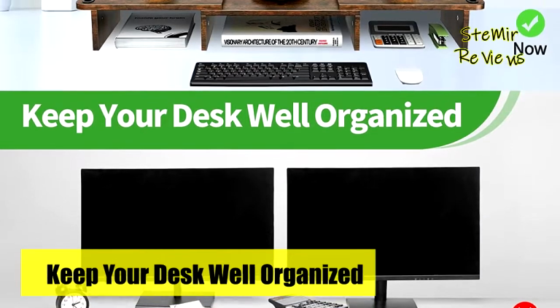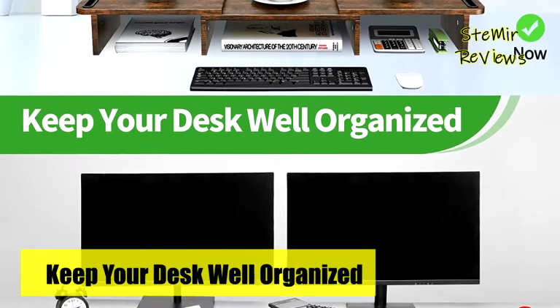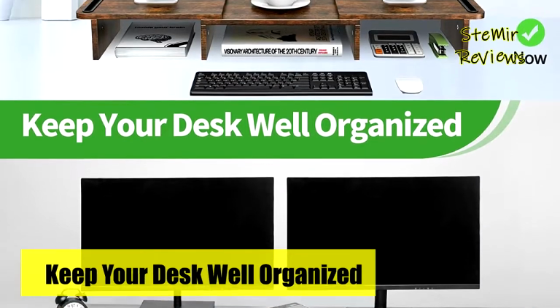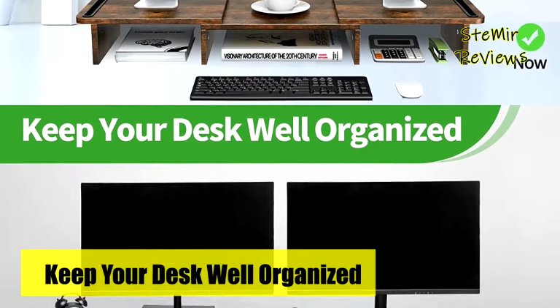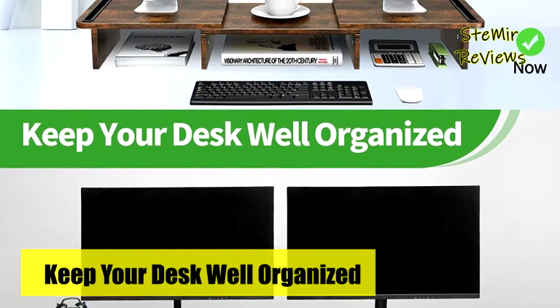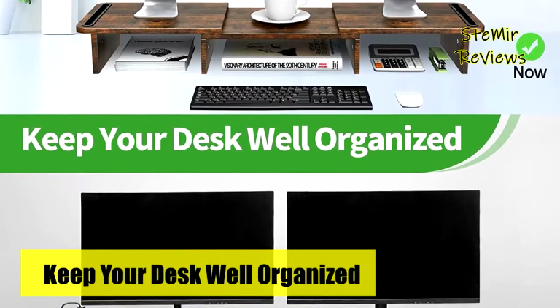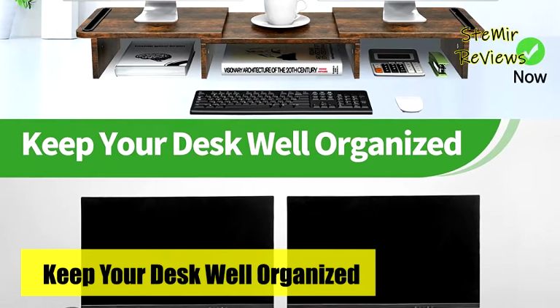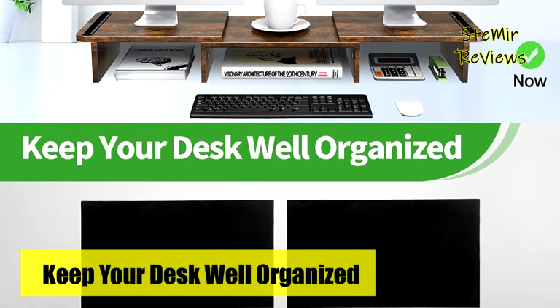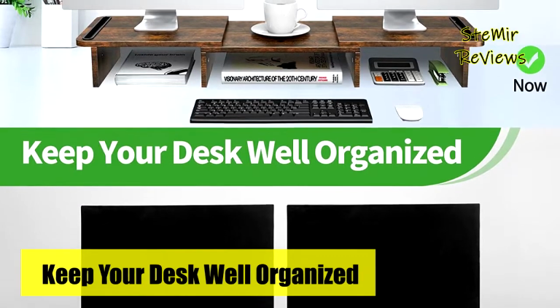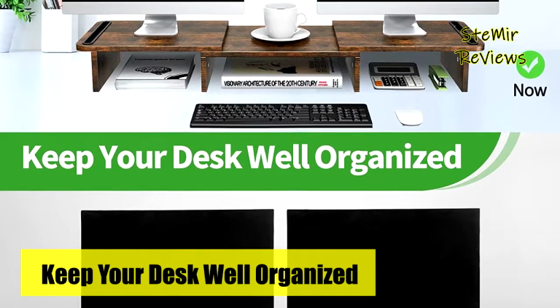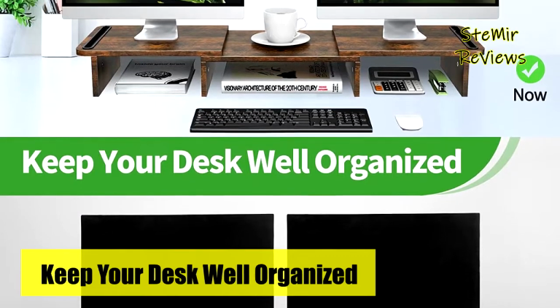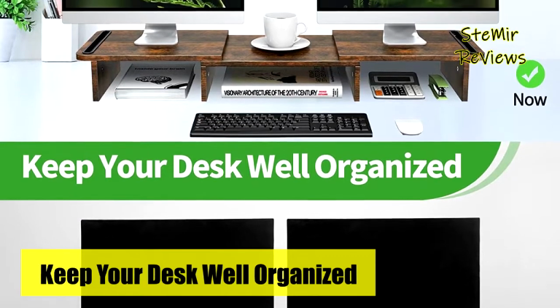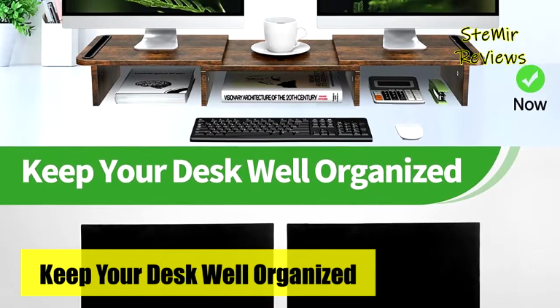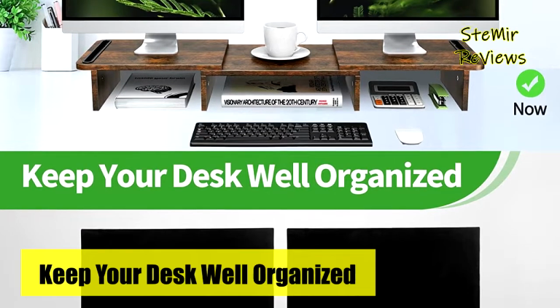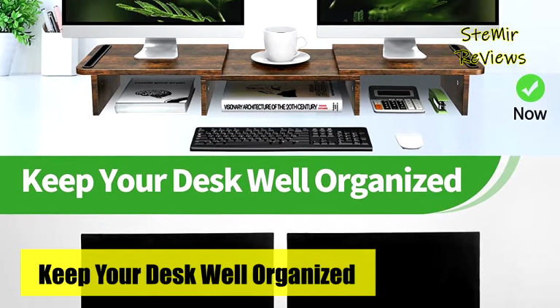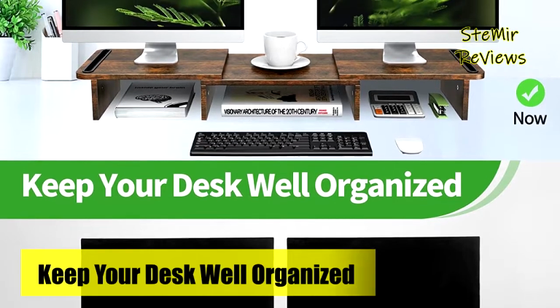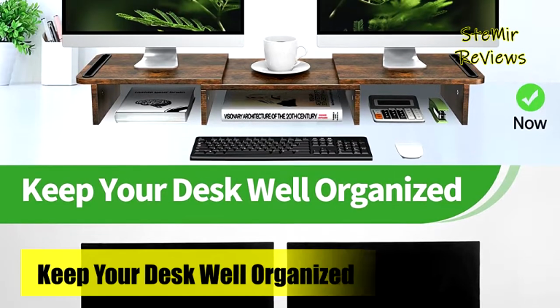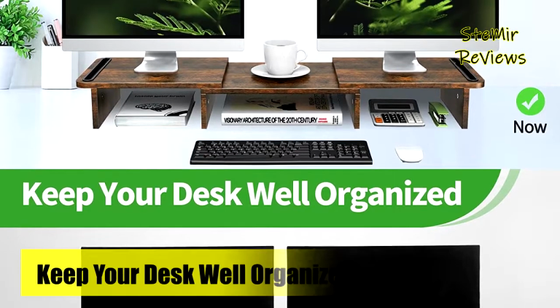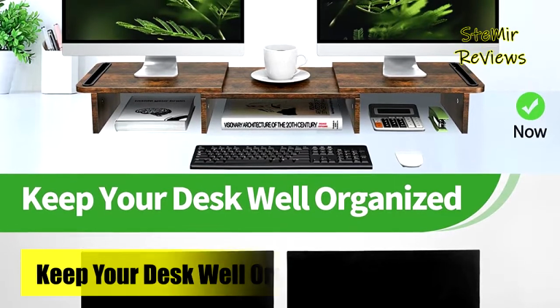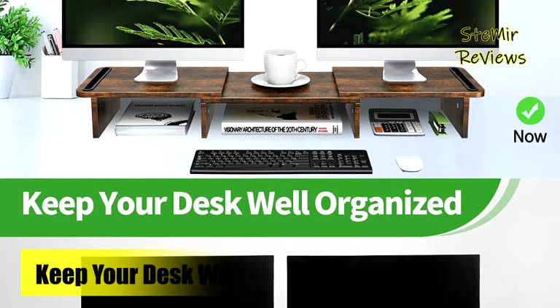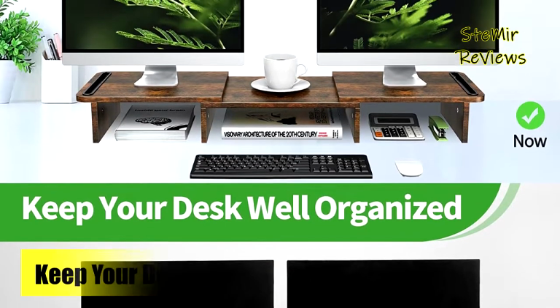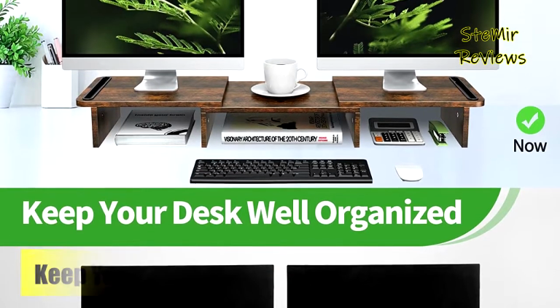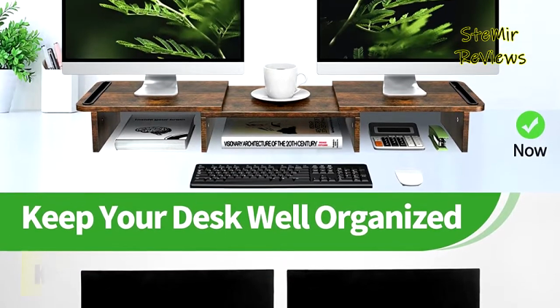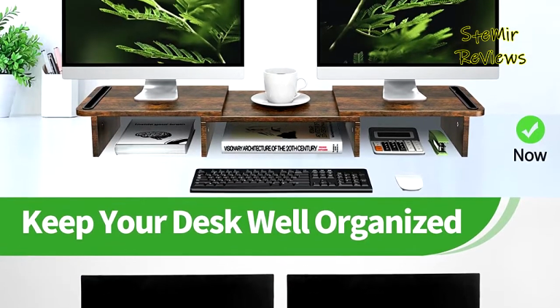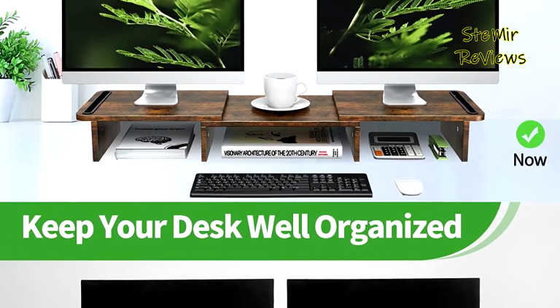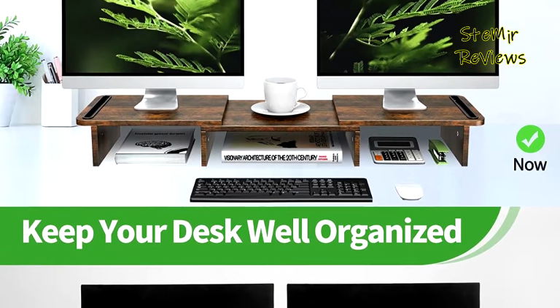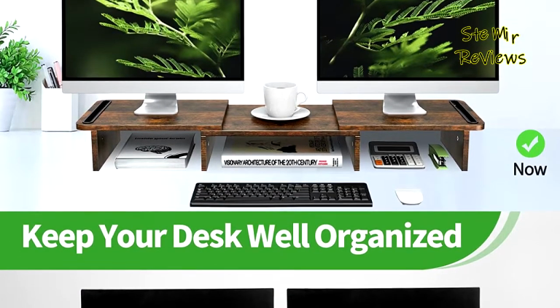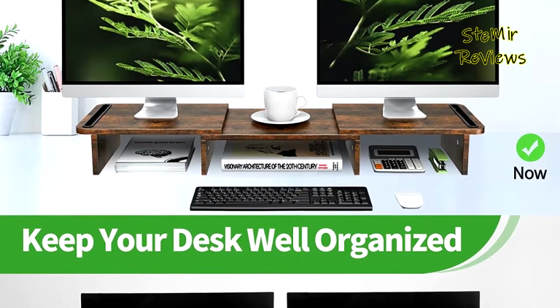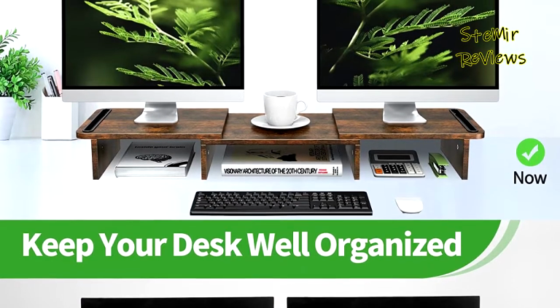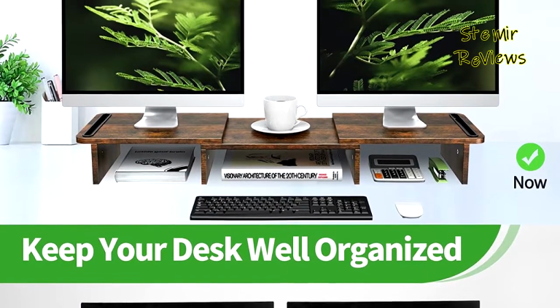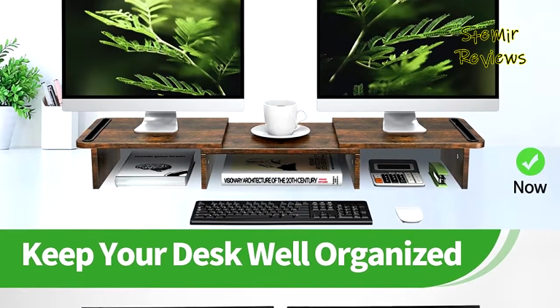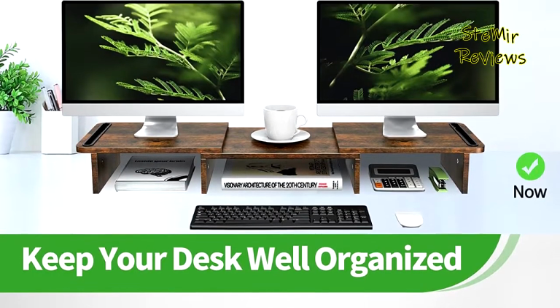It is easy to assemble this computer stand riser in minutes — just put your monitors on it.